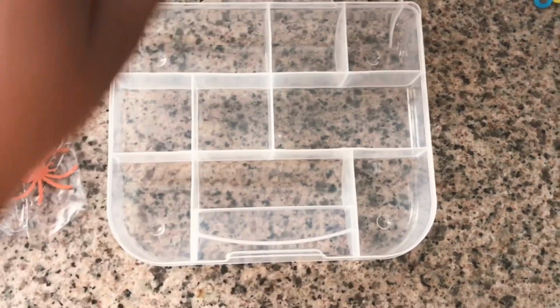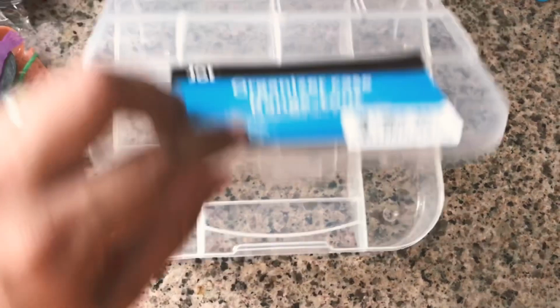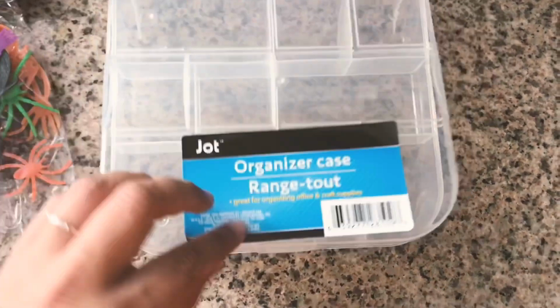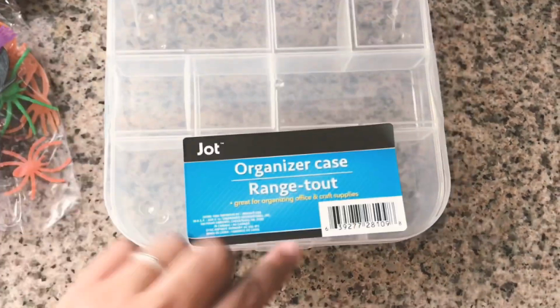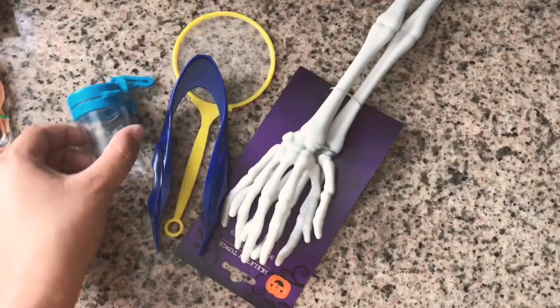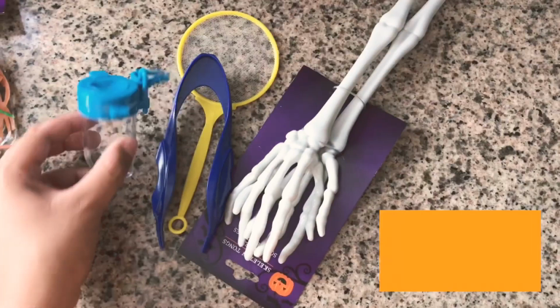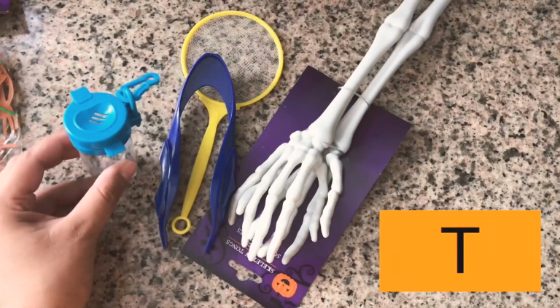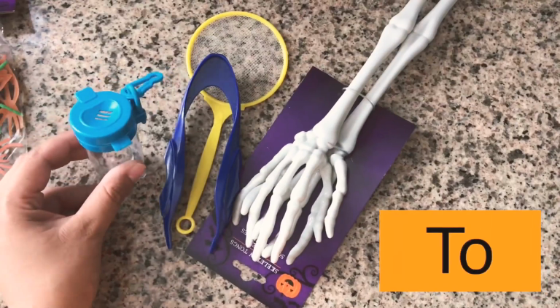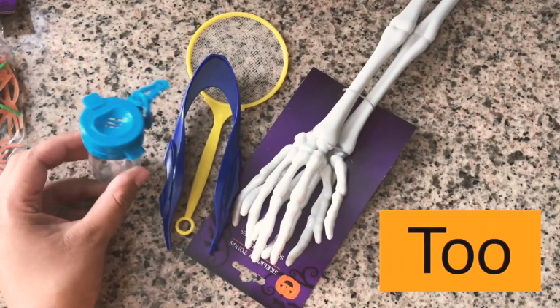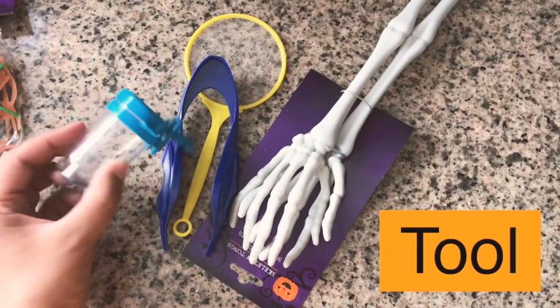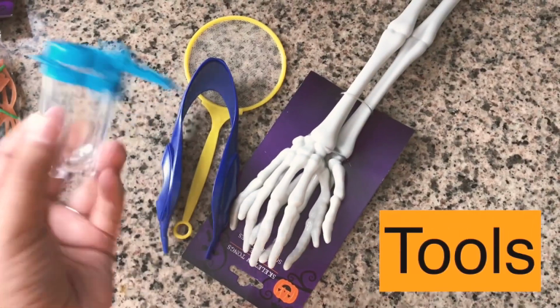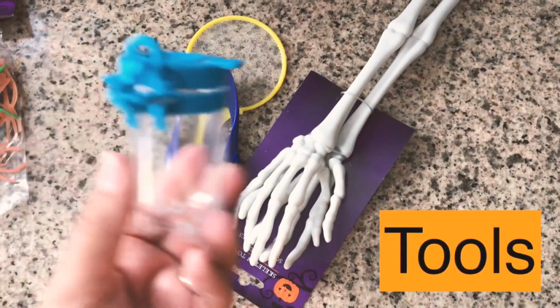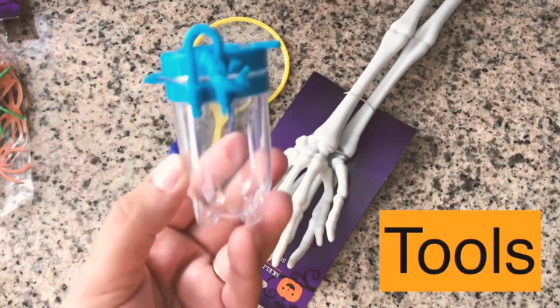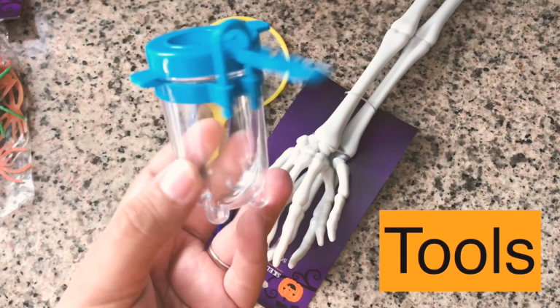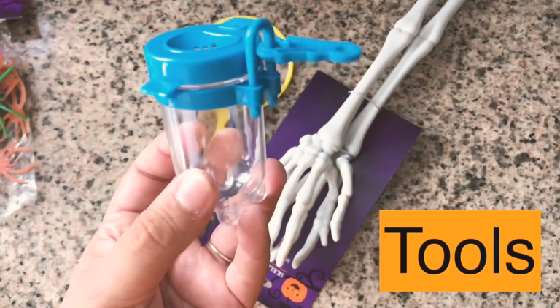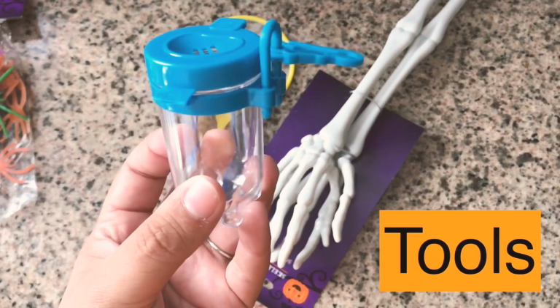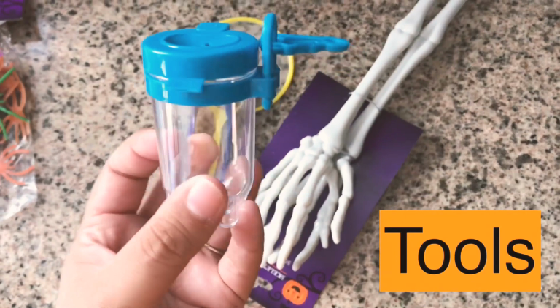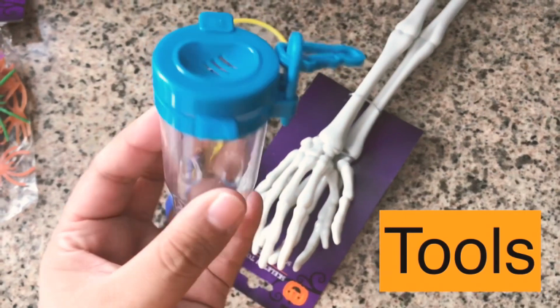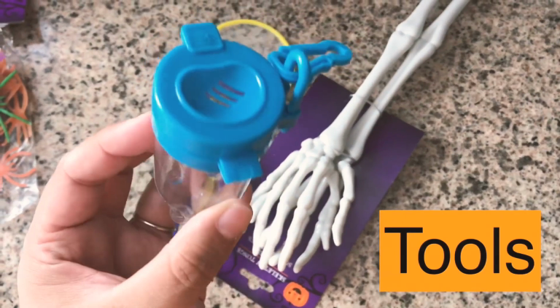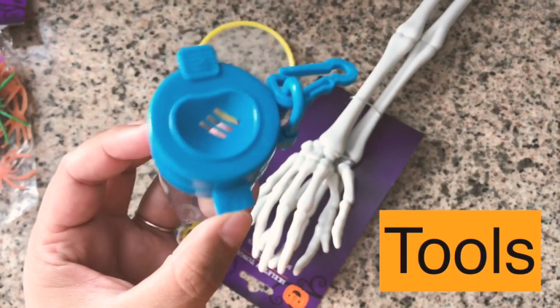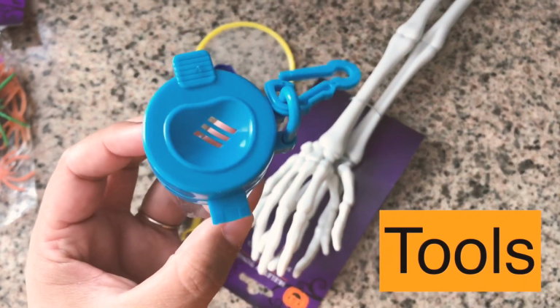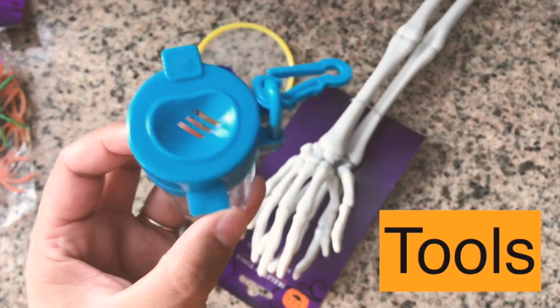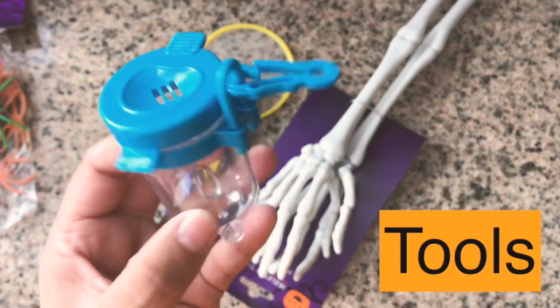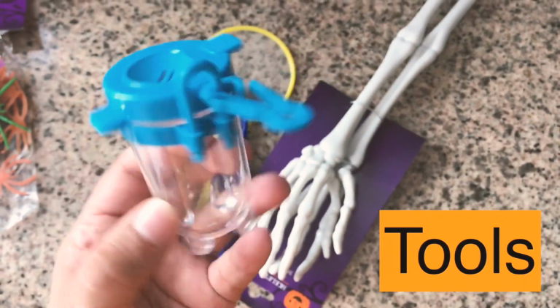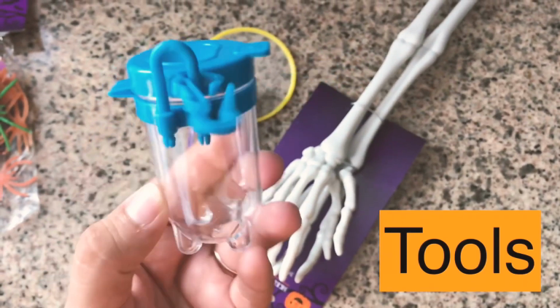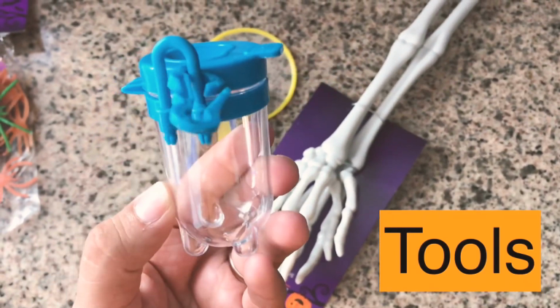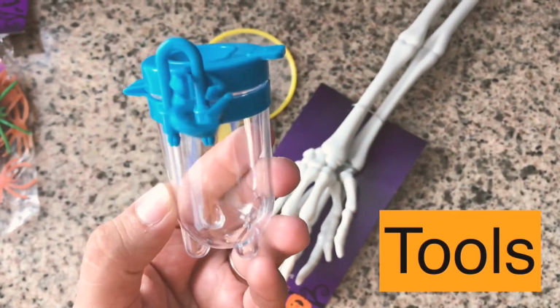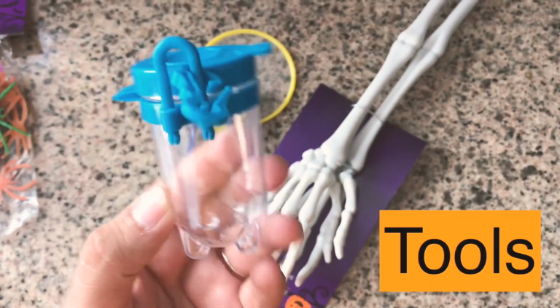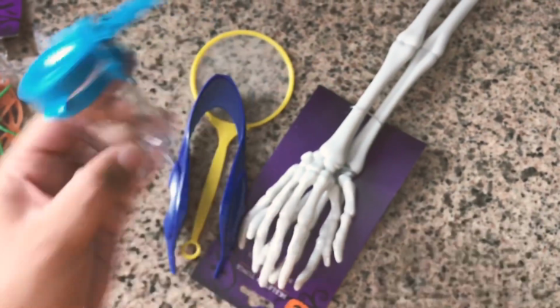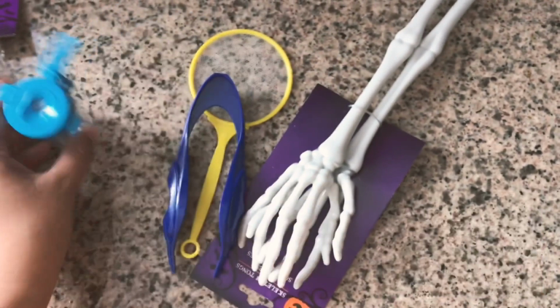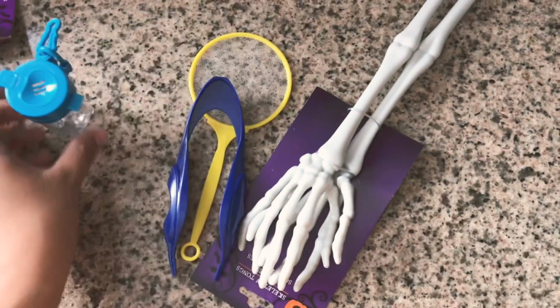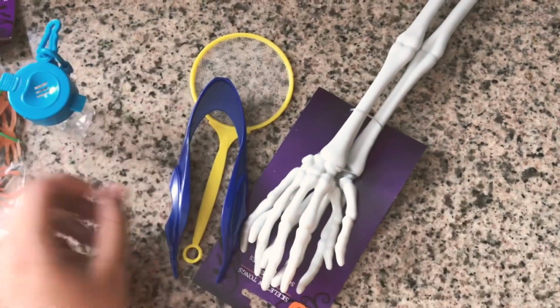I'm going to be compartmentalizing all of this in this little compartment case, just so he can have the satisfaction of mixing it up himself. But you can really use a pencil case or anything you want.